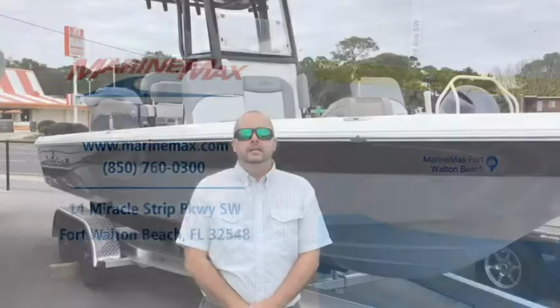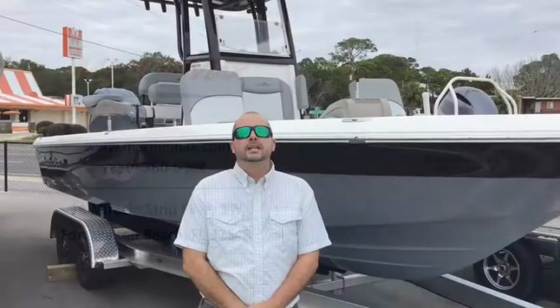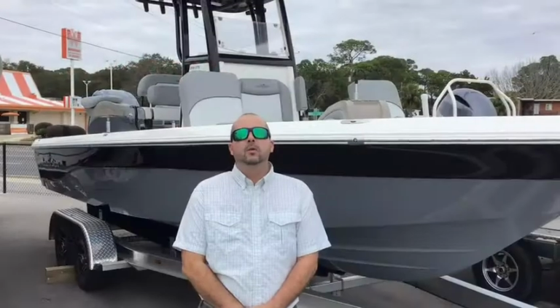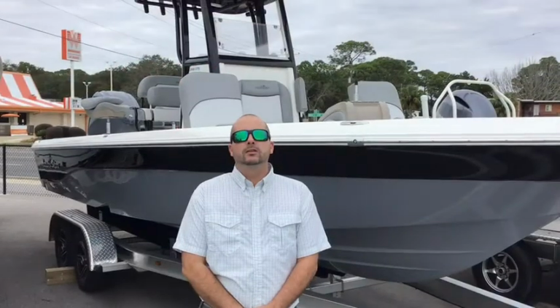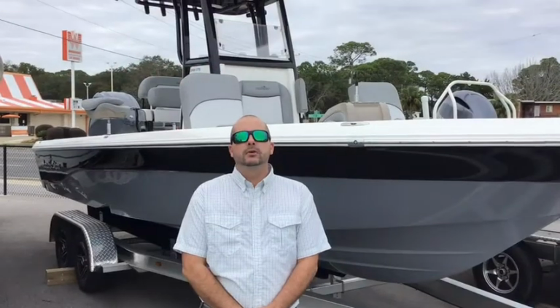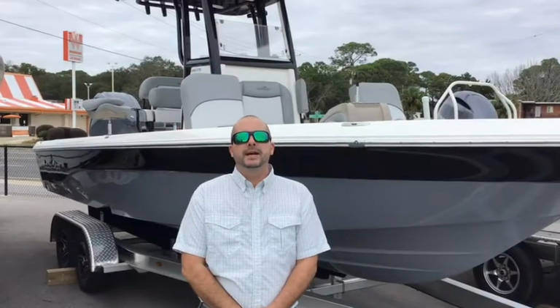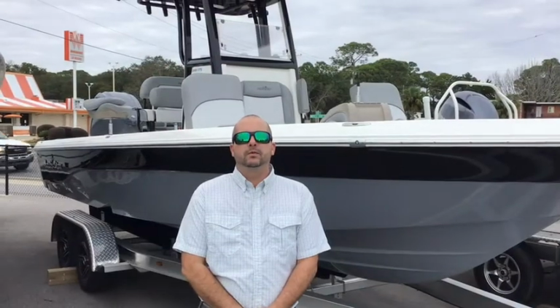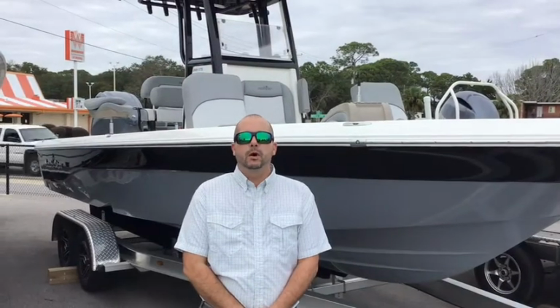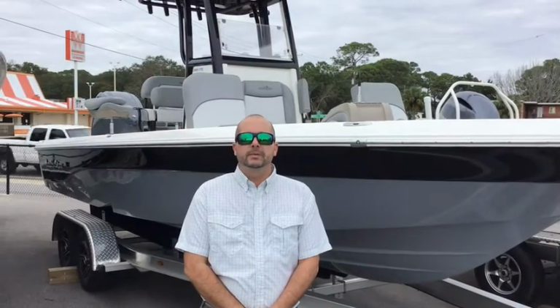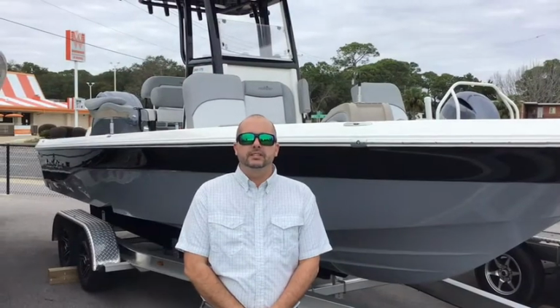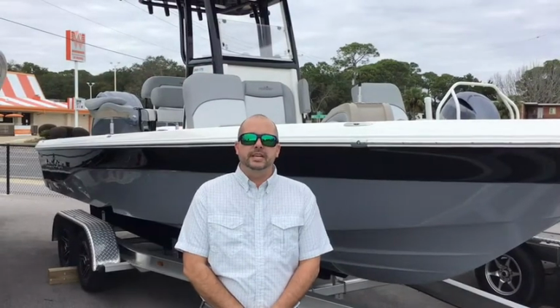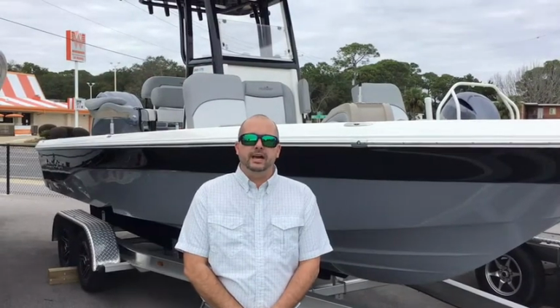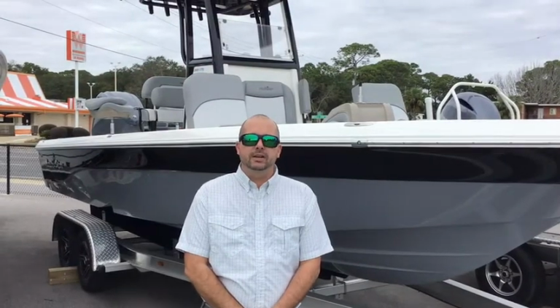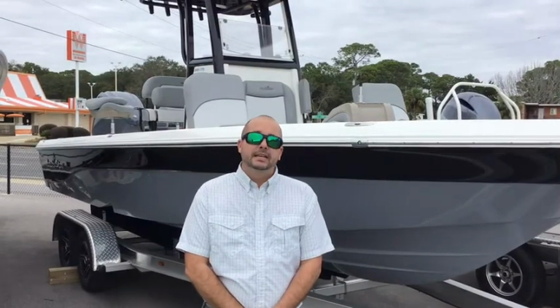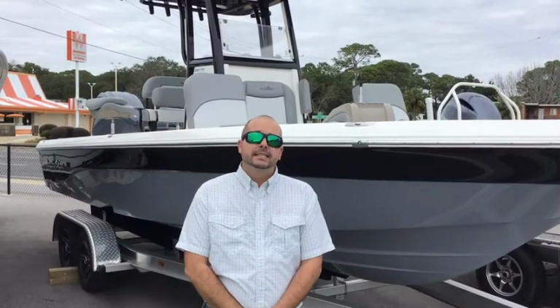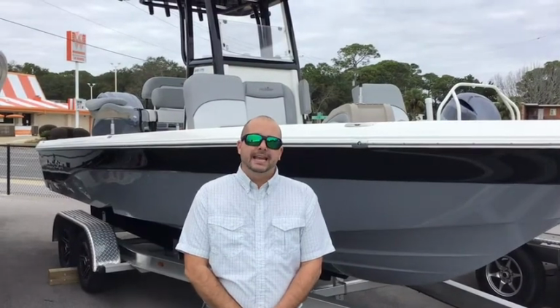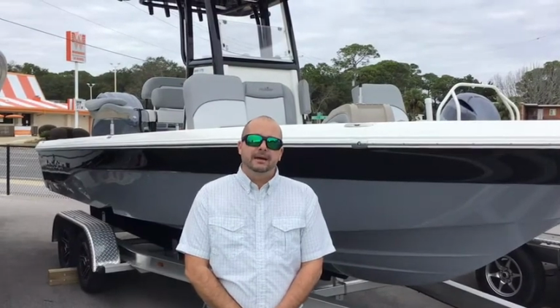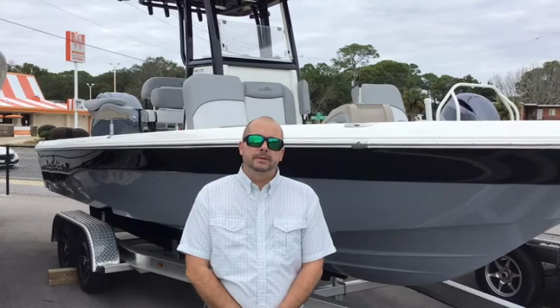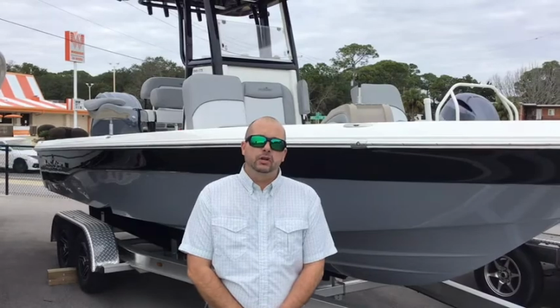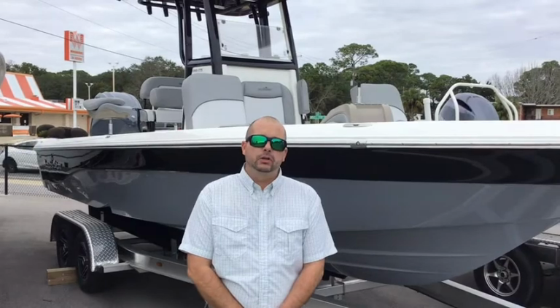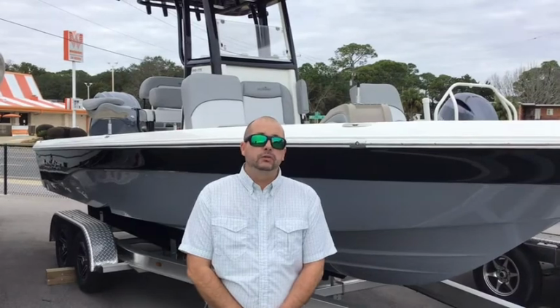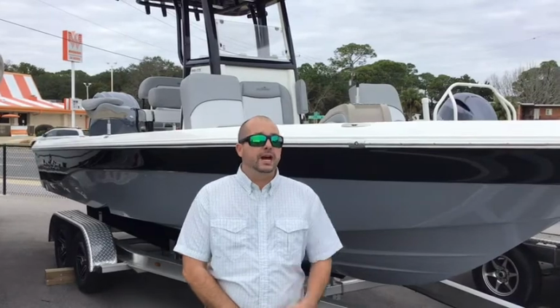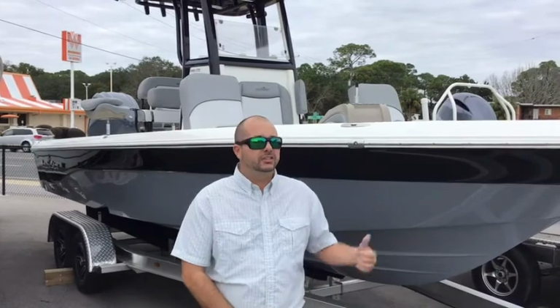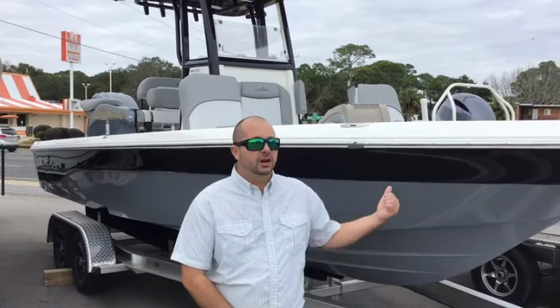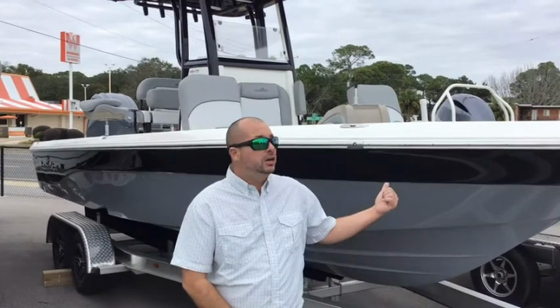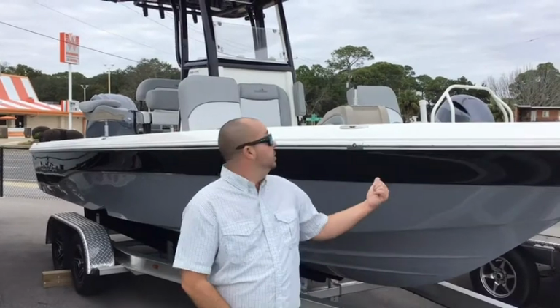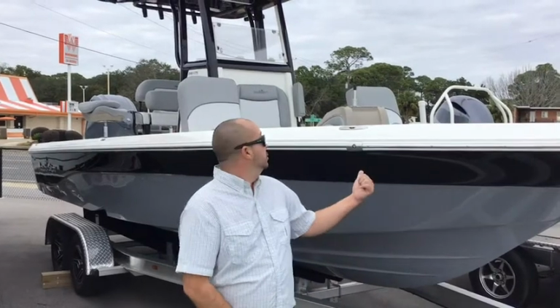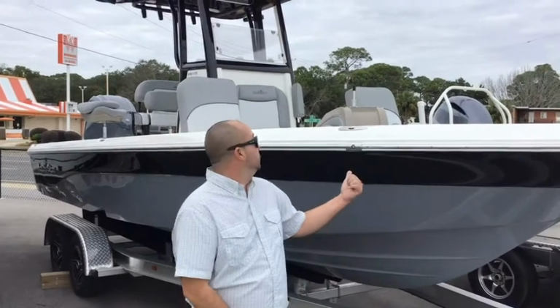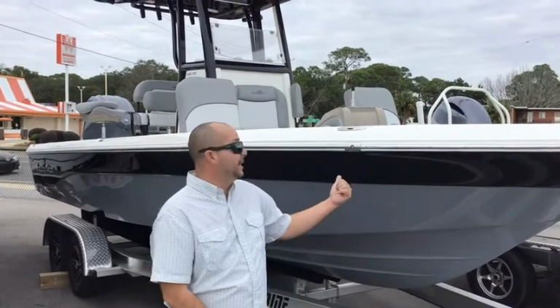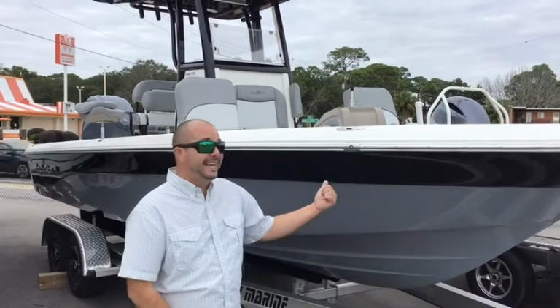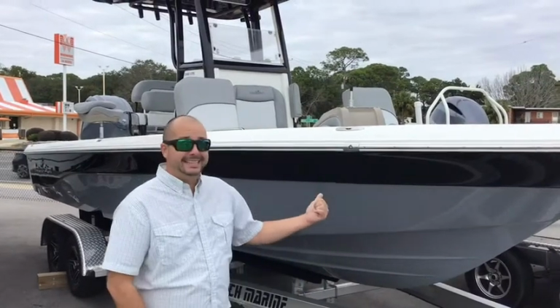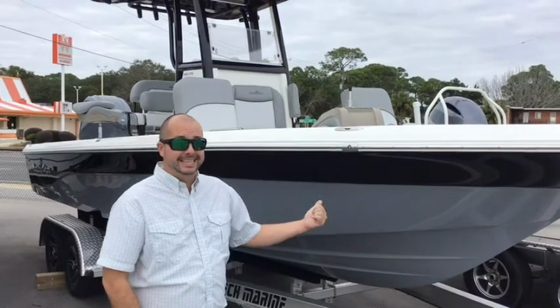Hello, welcome to Marimax Pool on the Beach. I'm Jay Calcutt. Today I'm going to be showing you the Nautic Star 249 XTS.